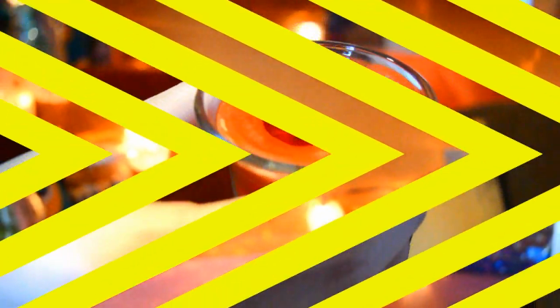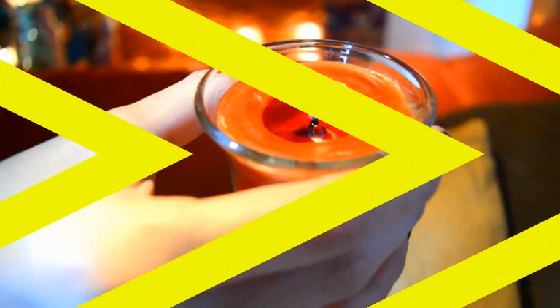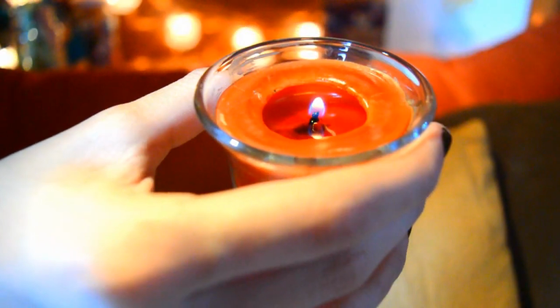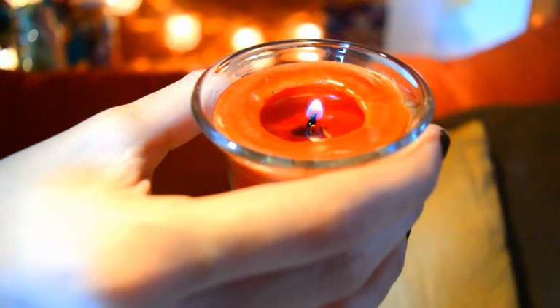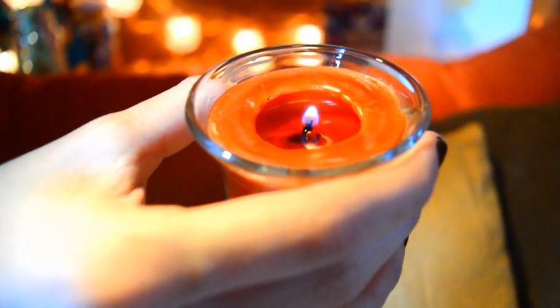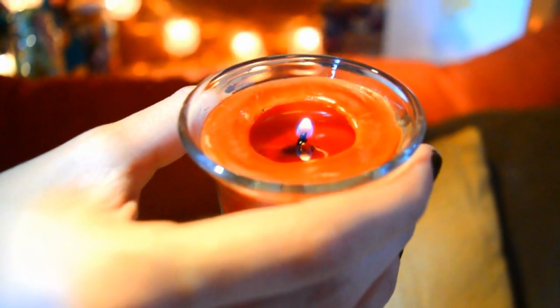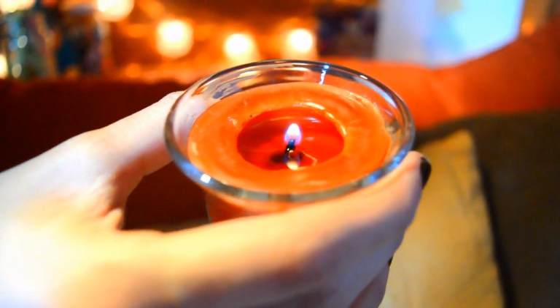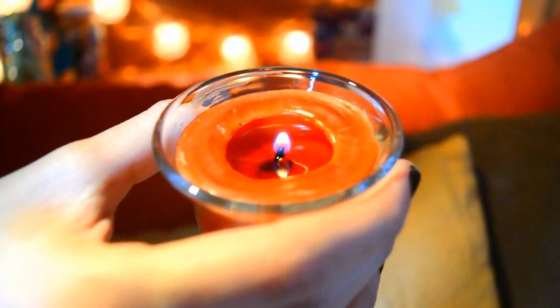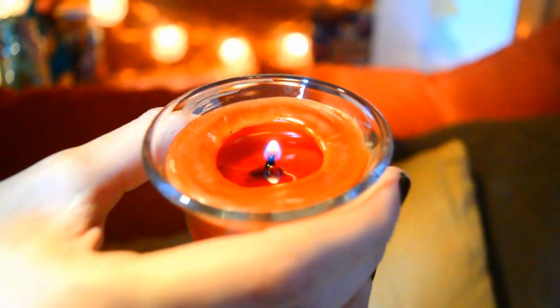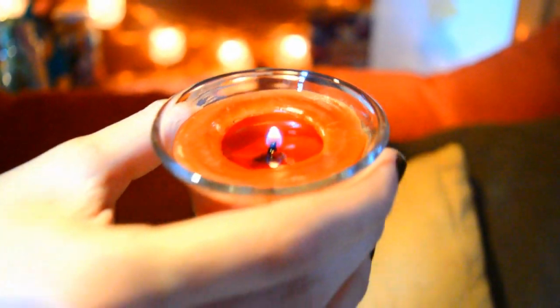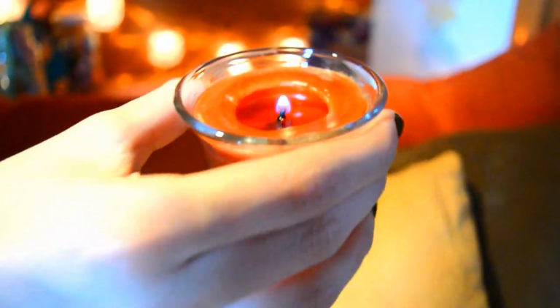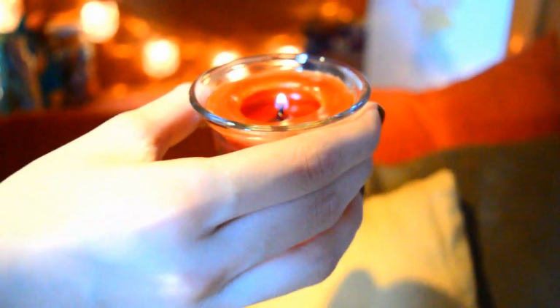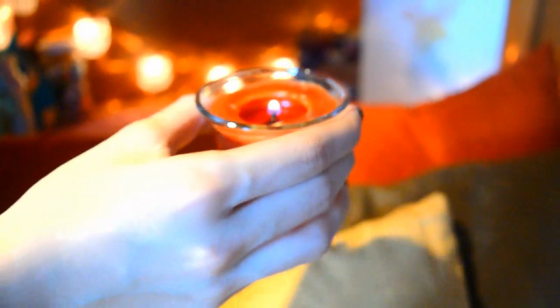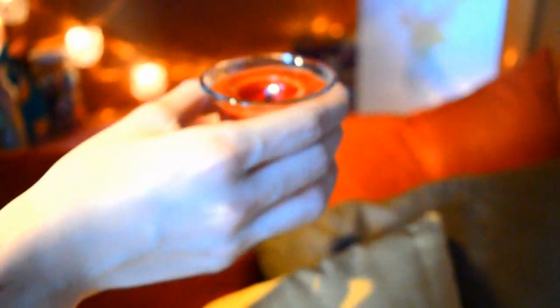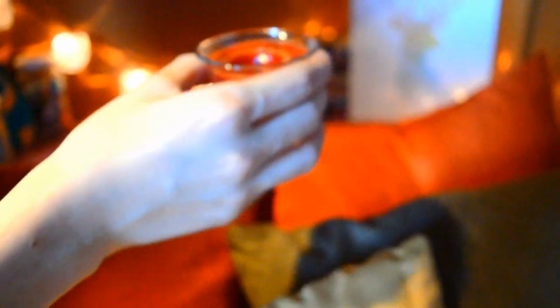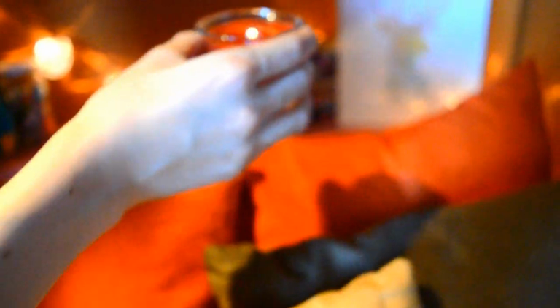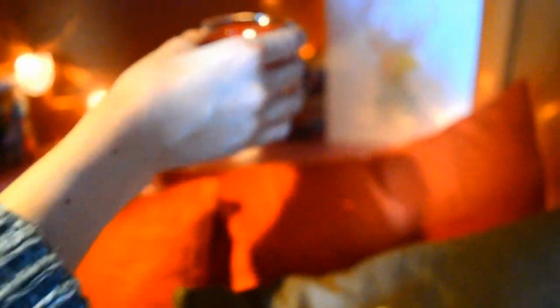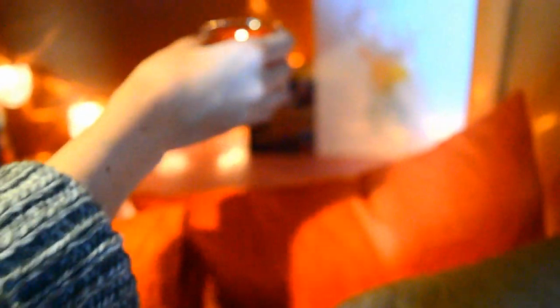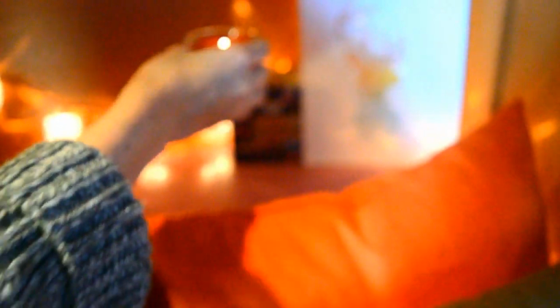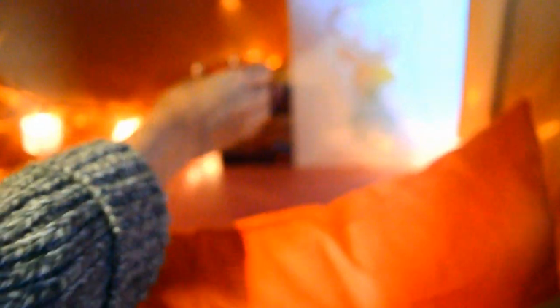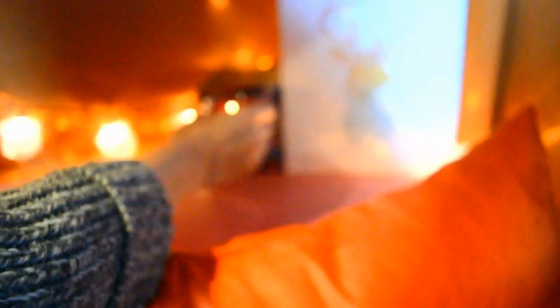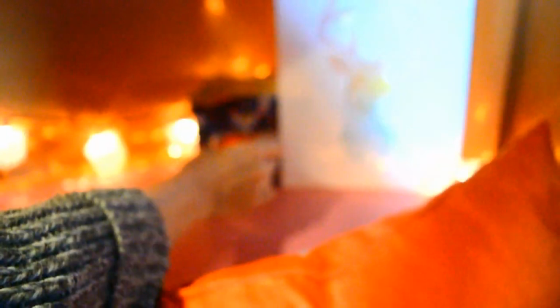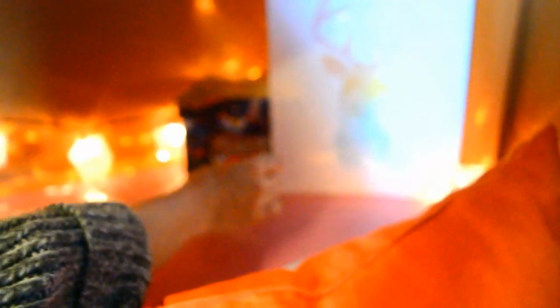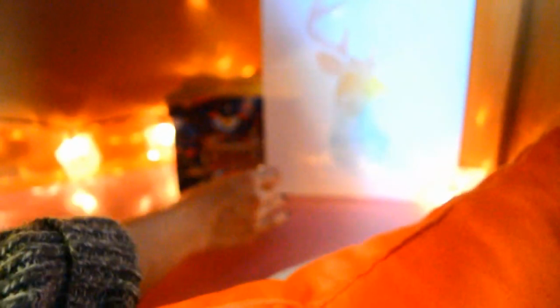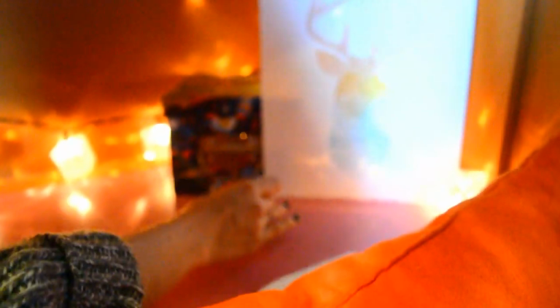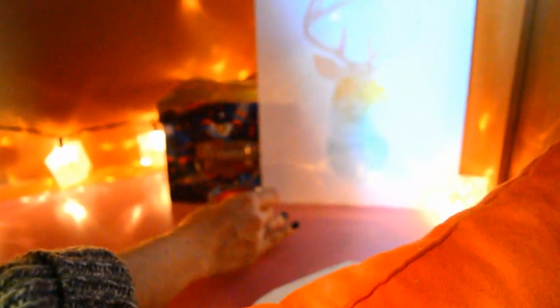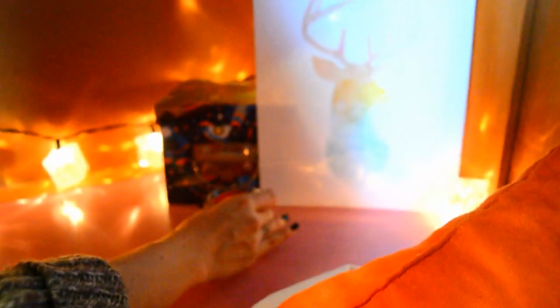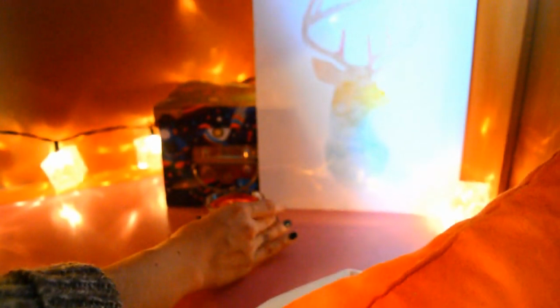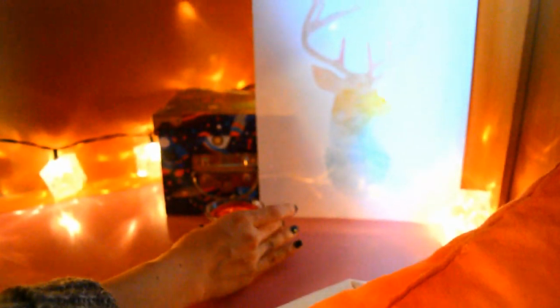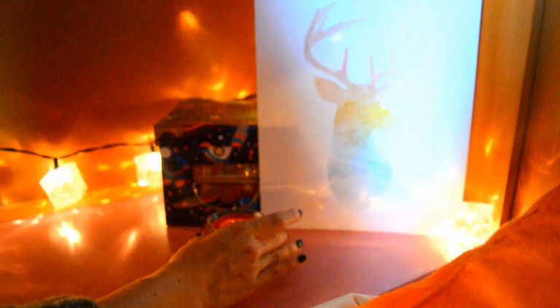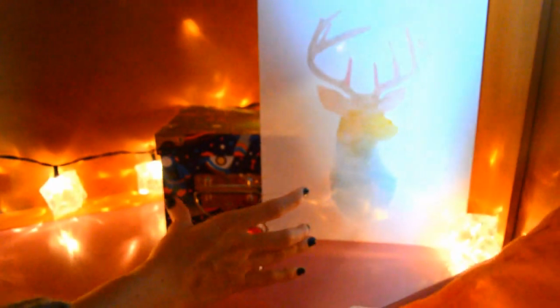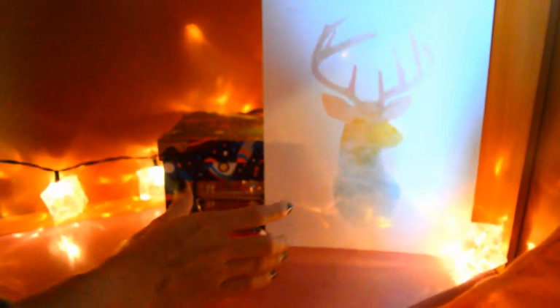Por último, me encanta poner velas aromatizantes en mi habitación en esta temporada.